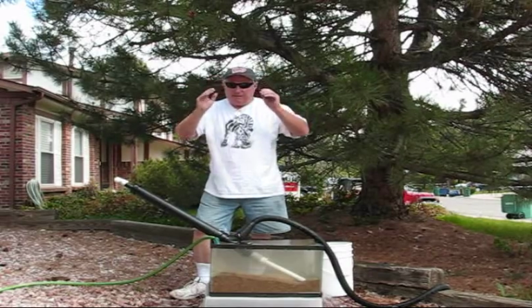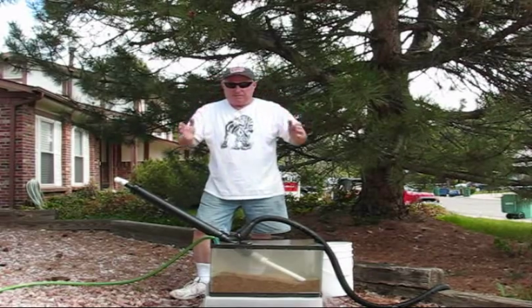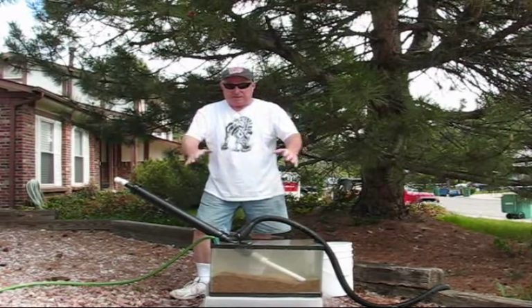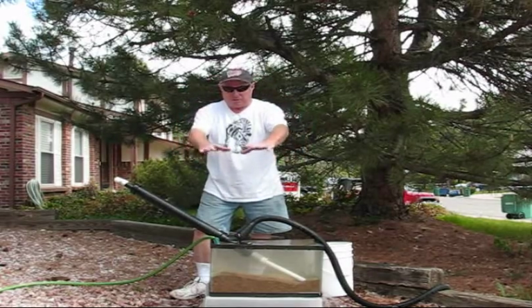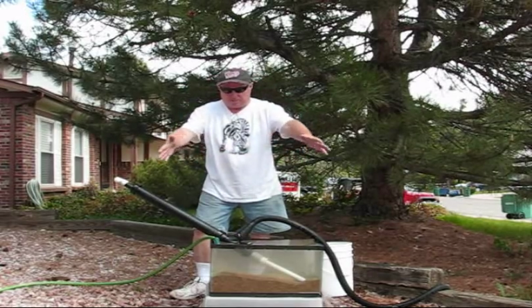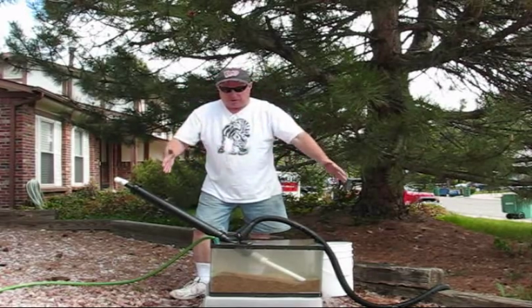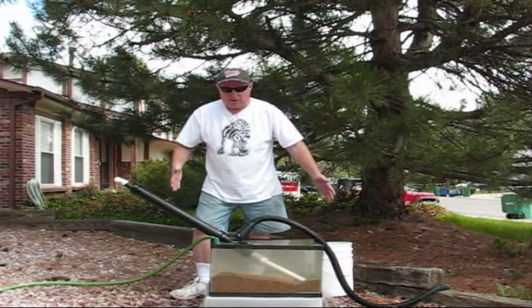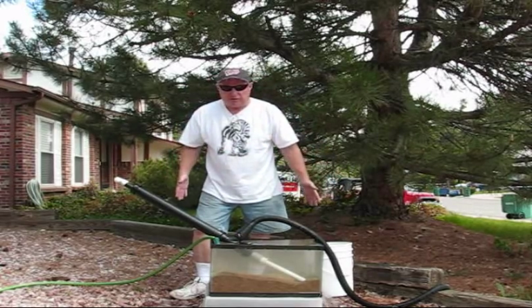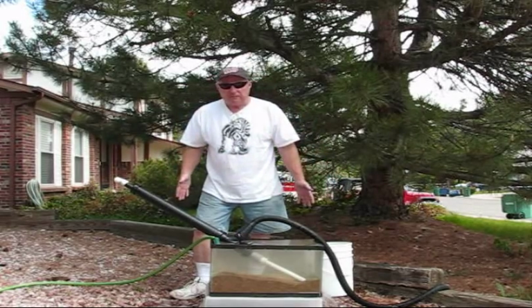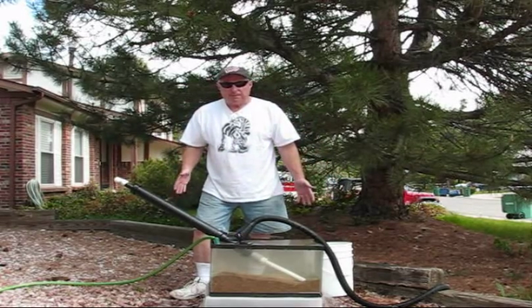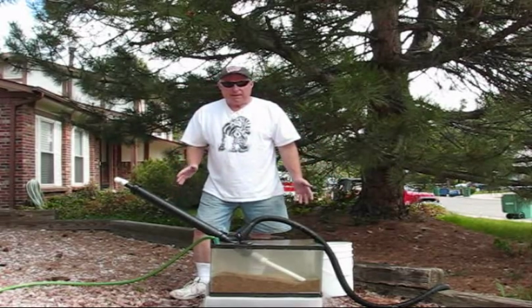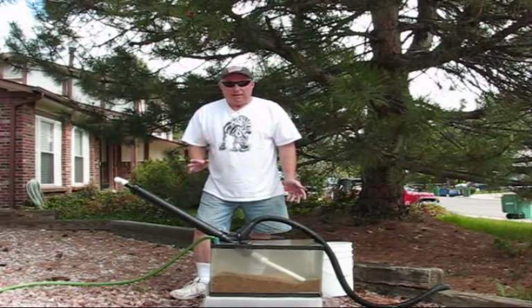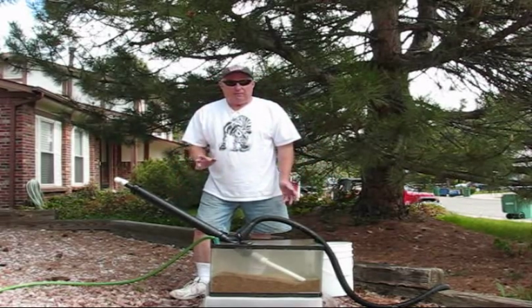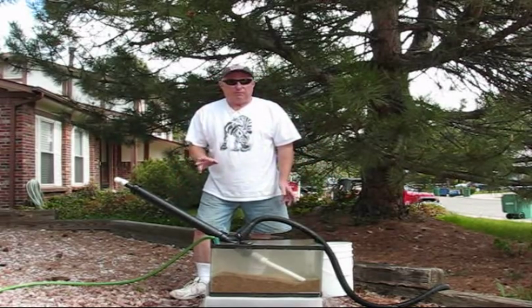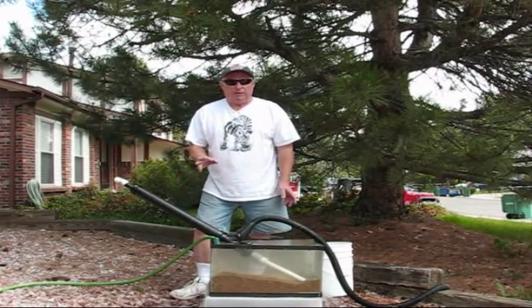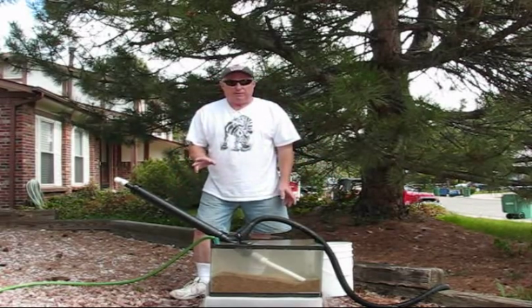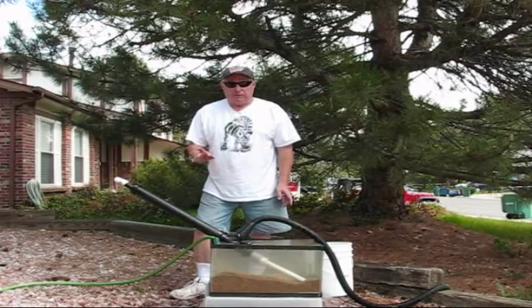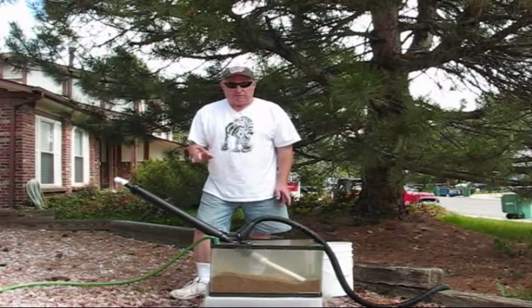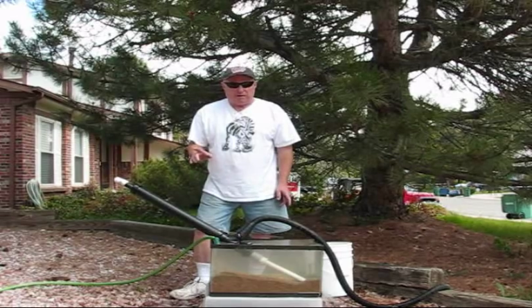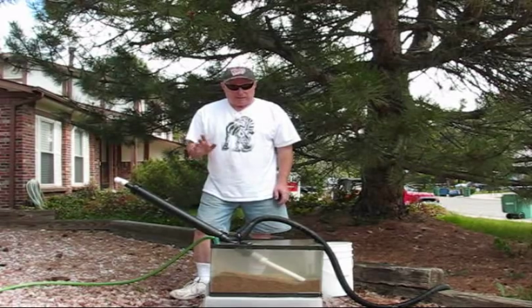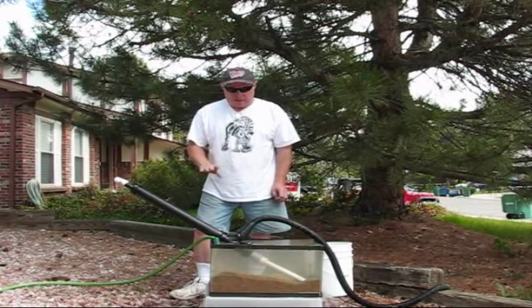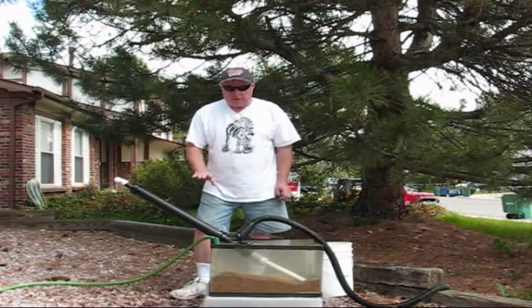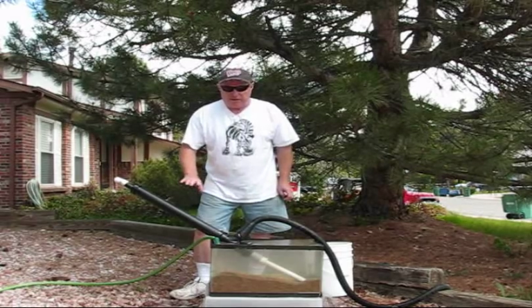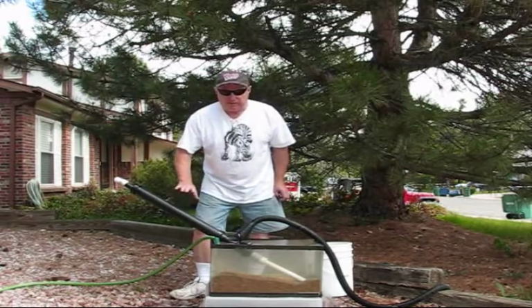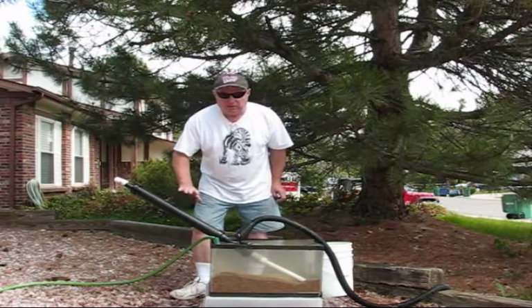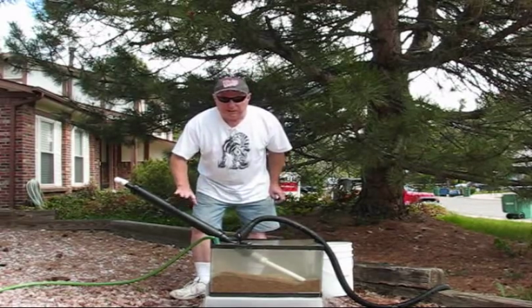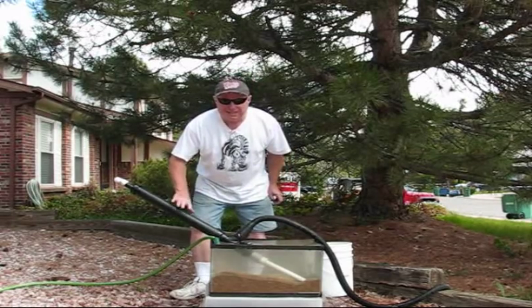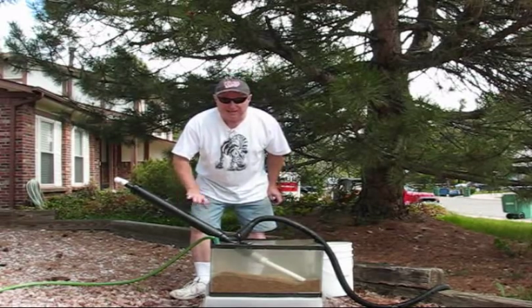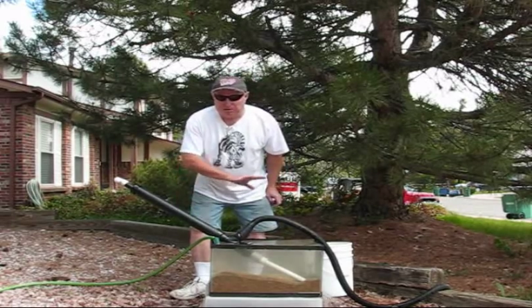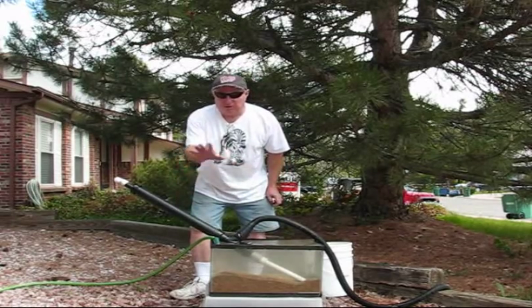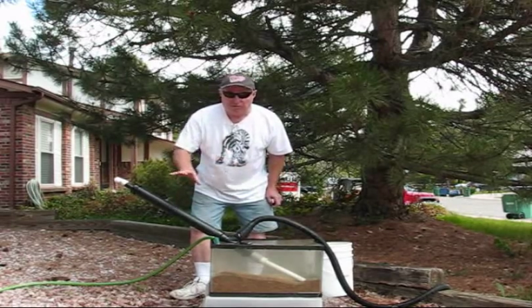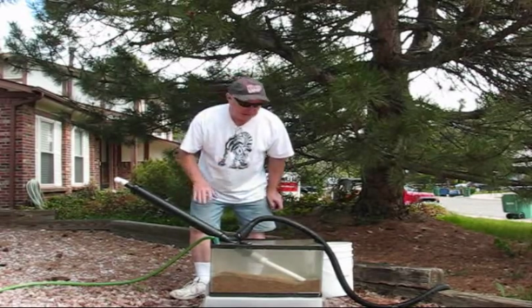Some of these sandbars can be quite large, and what you want to do first of all is not try to use the Golden Sand to pump the whole thing.